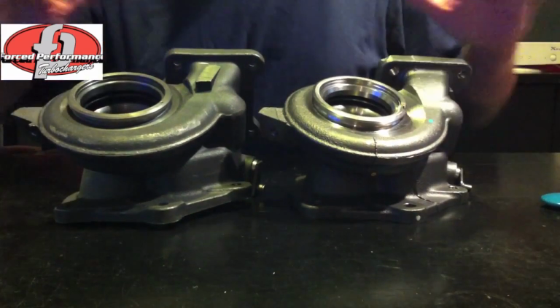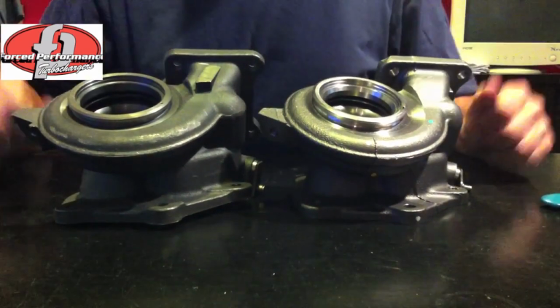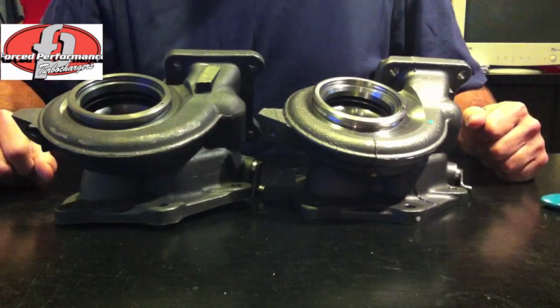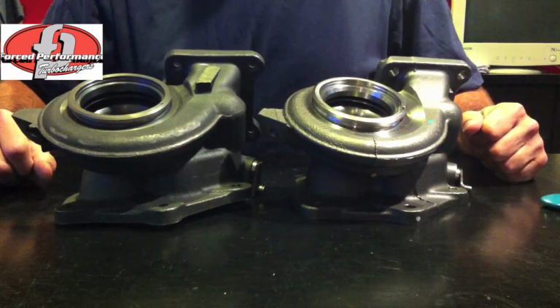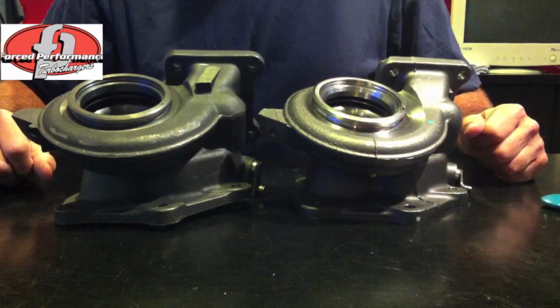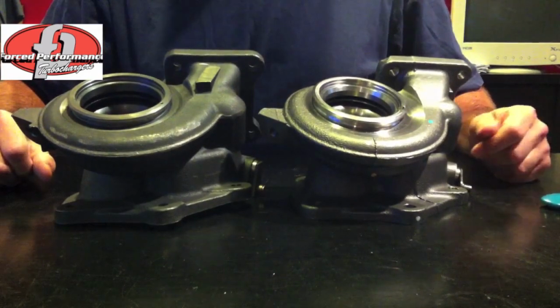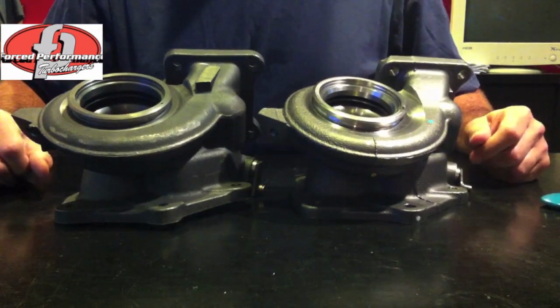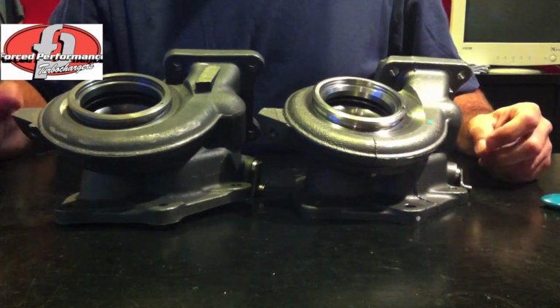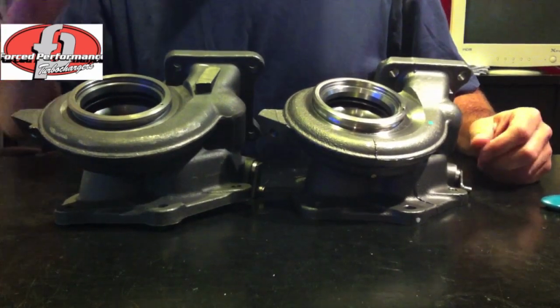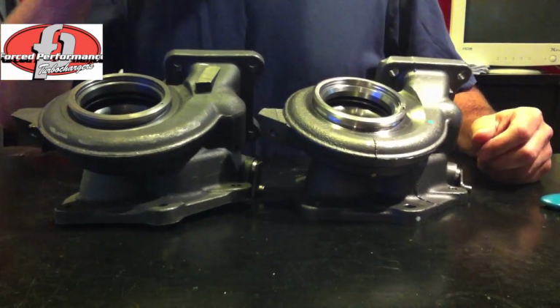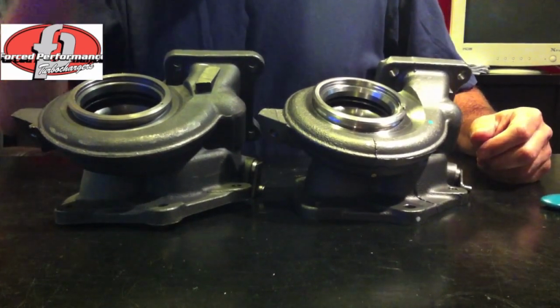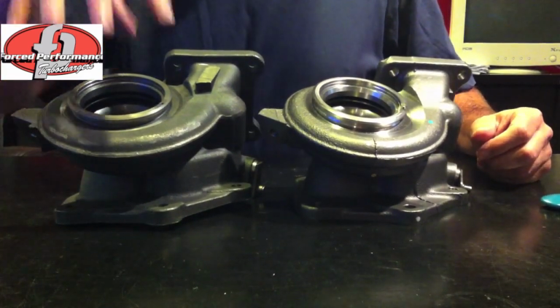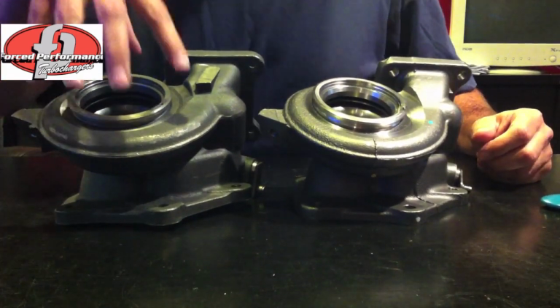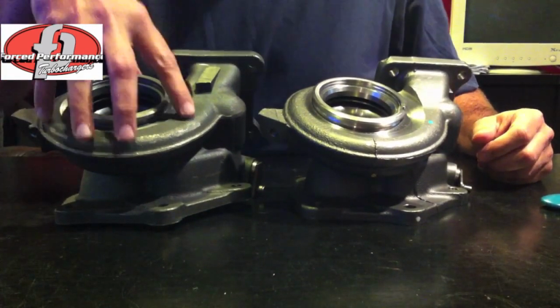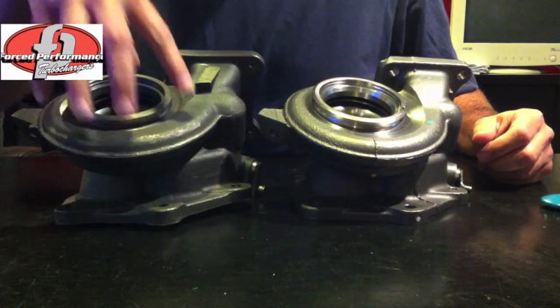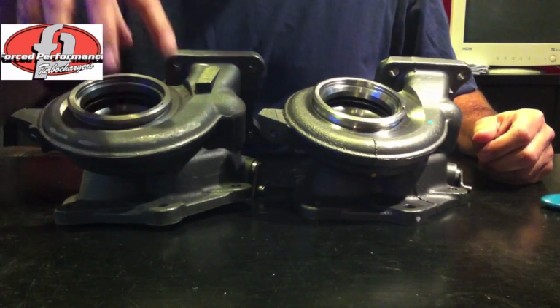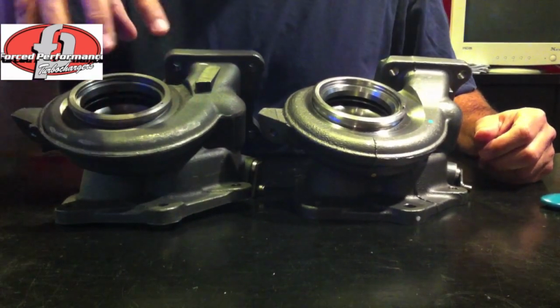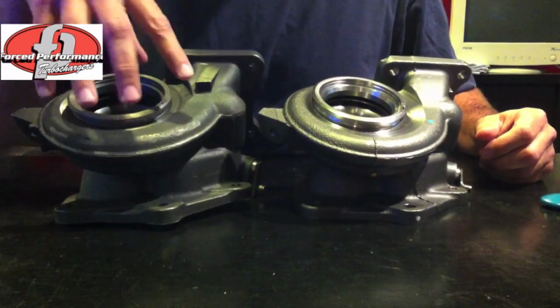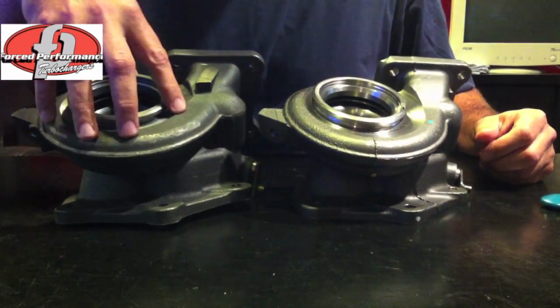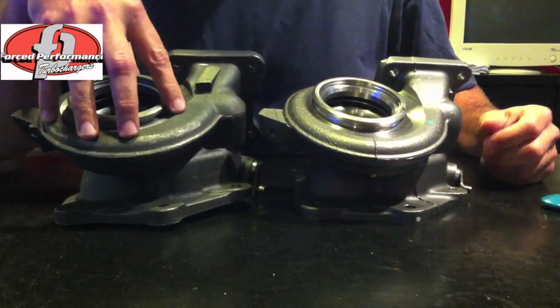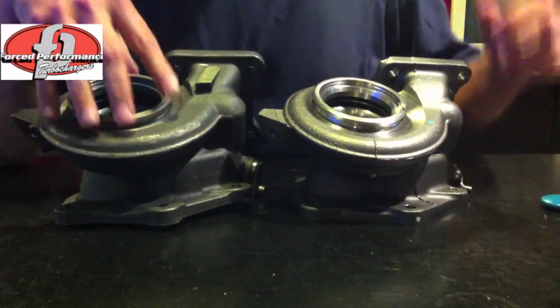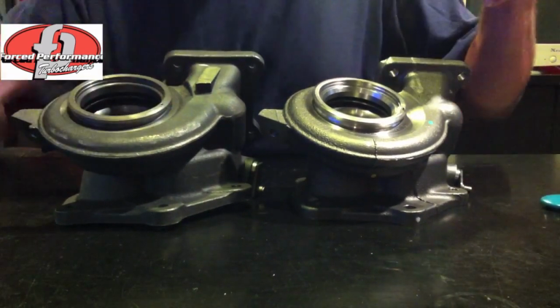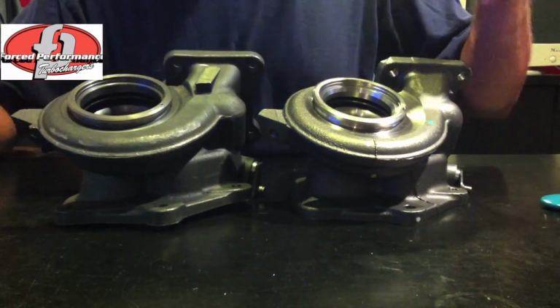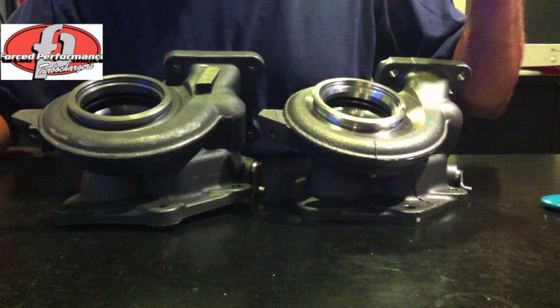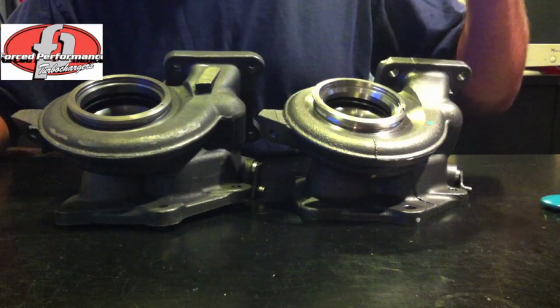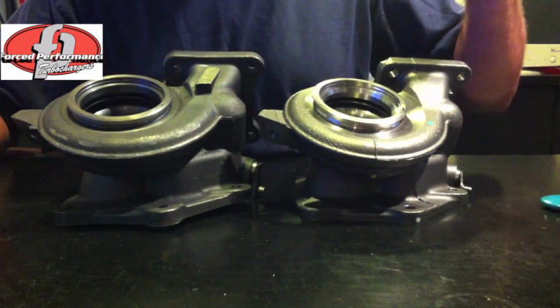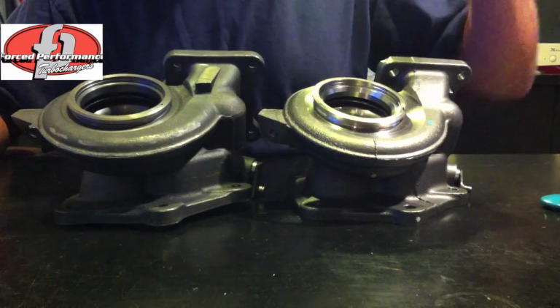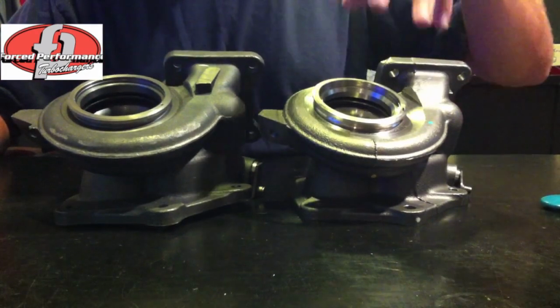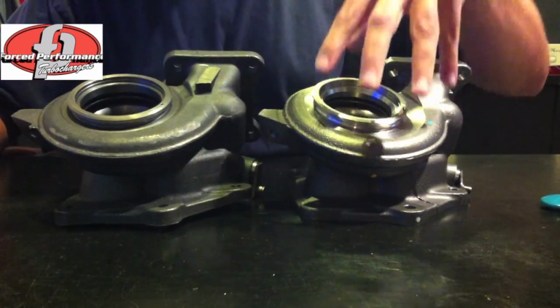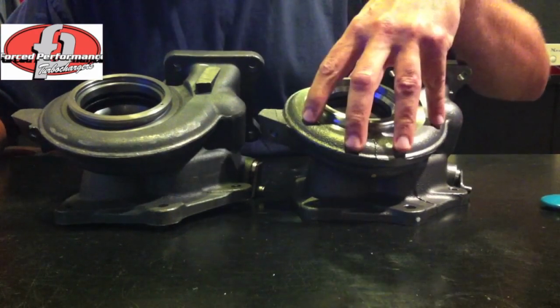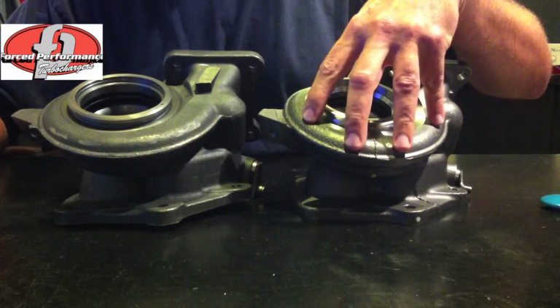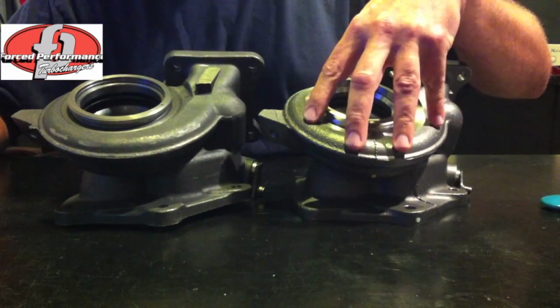This is of course a cast stainless steel and much higher strength. Durability is what we're talking about when it comes to these two housings. This one will warp, crack, and melt much easier and much faster than this one will.